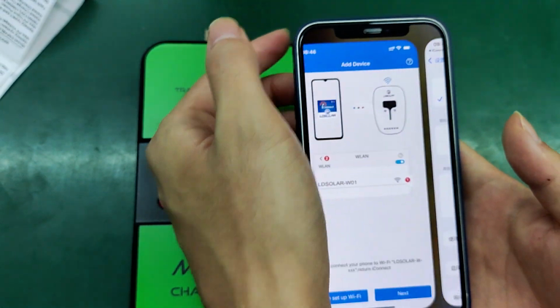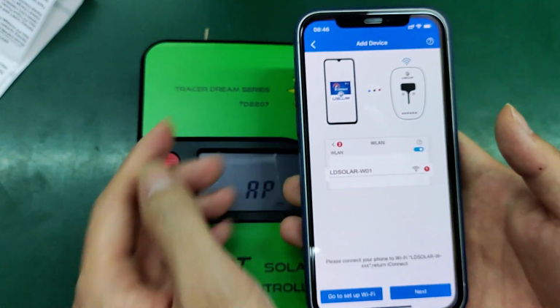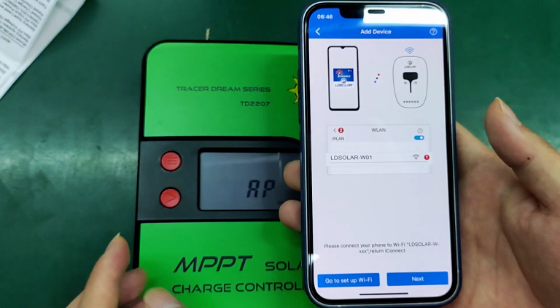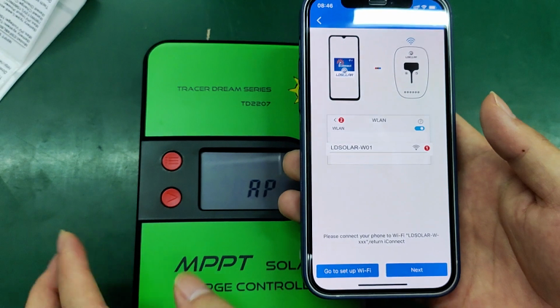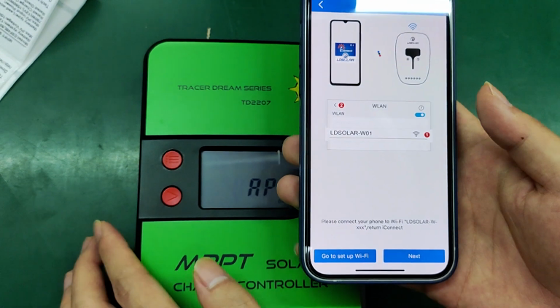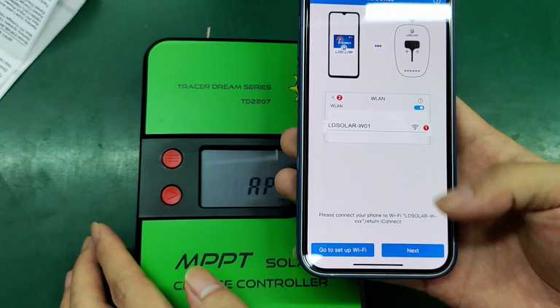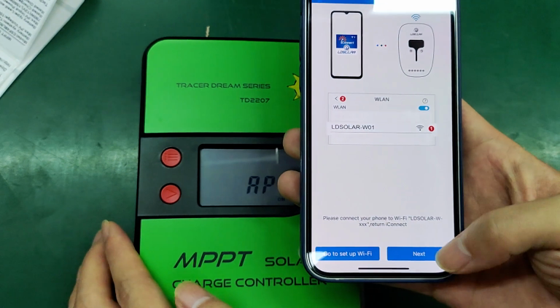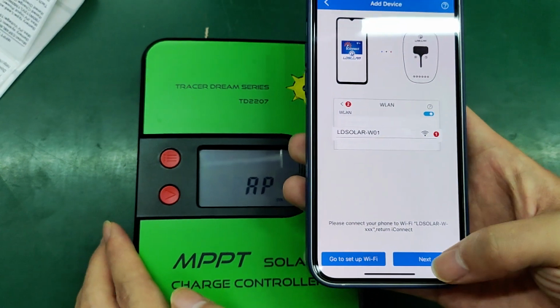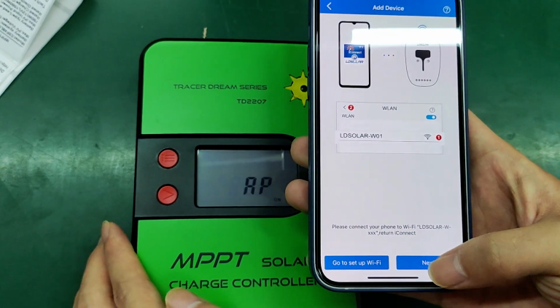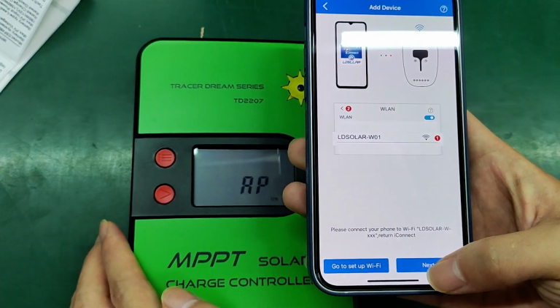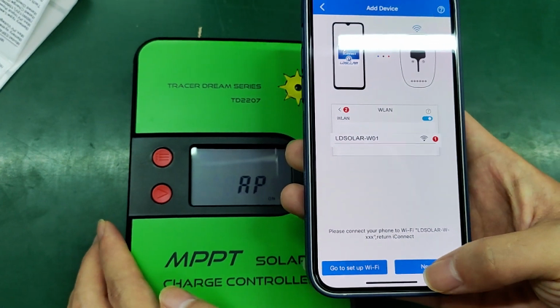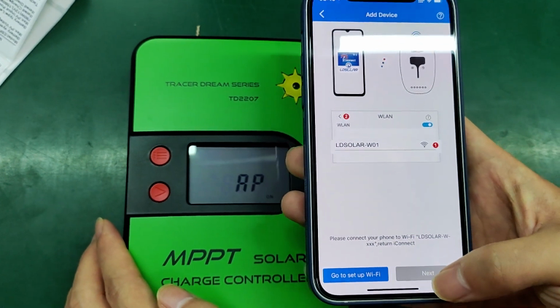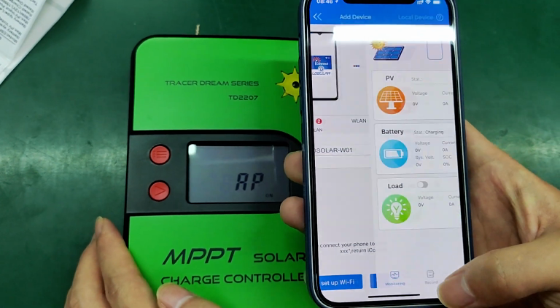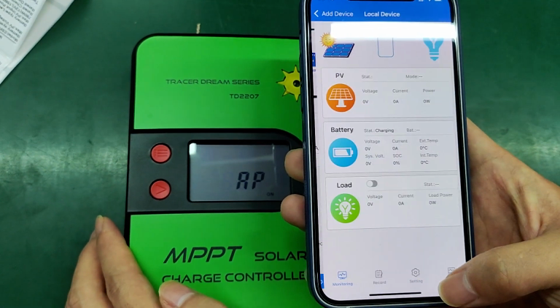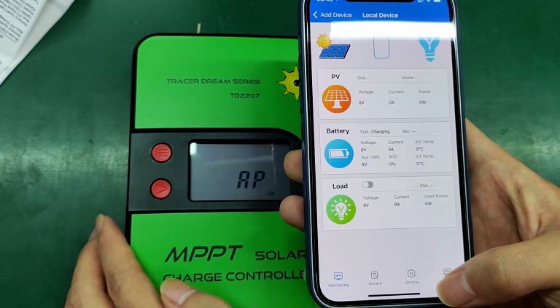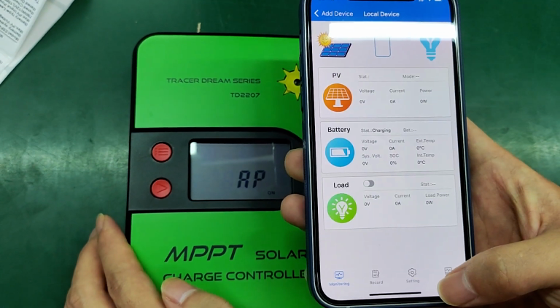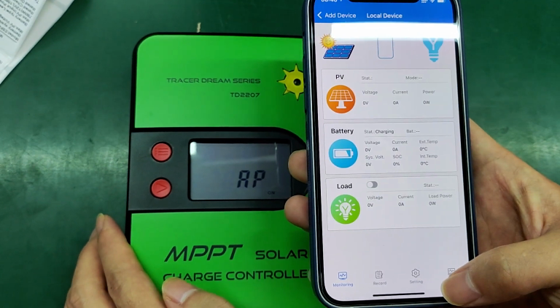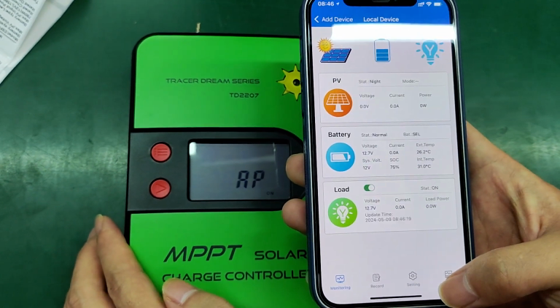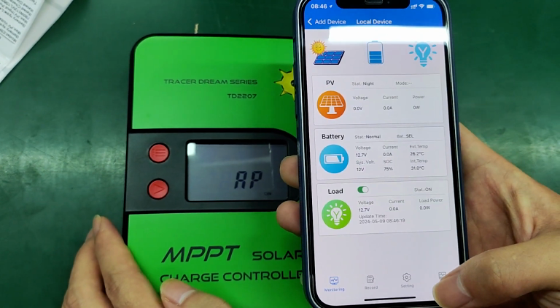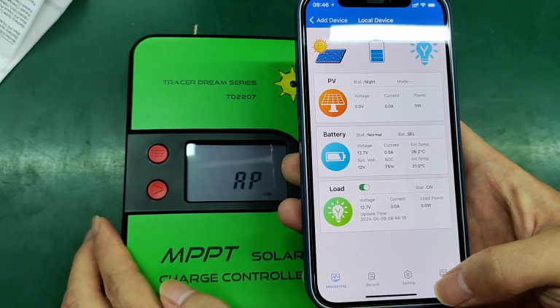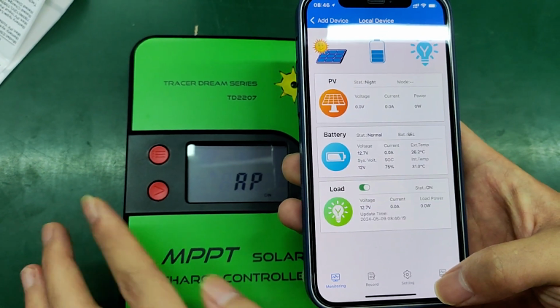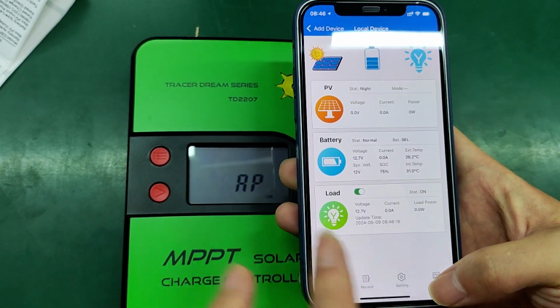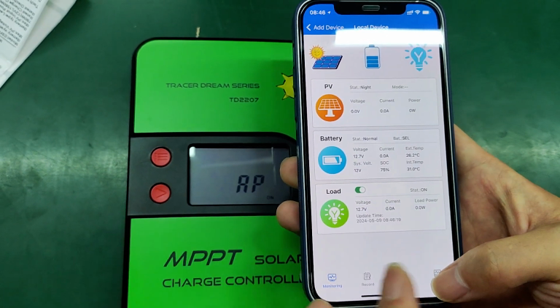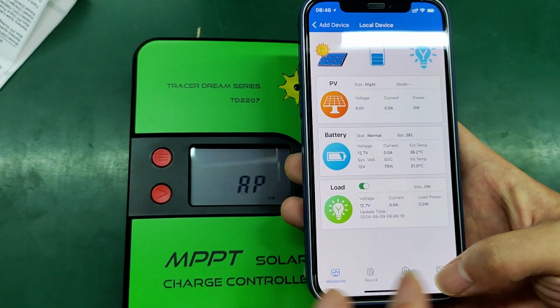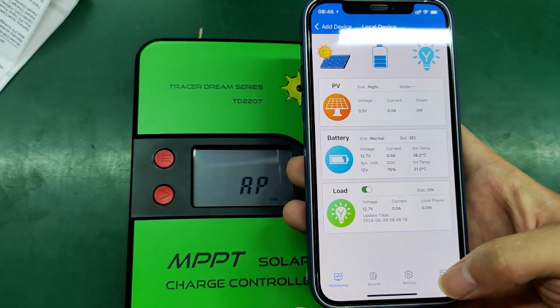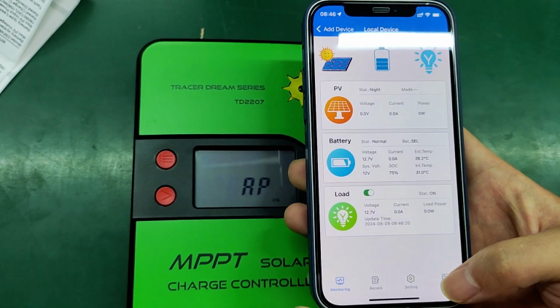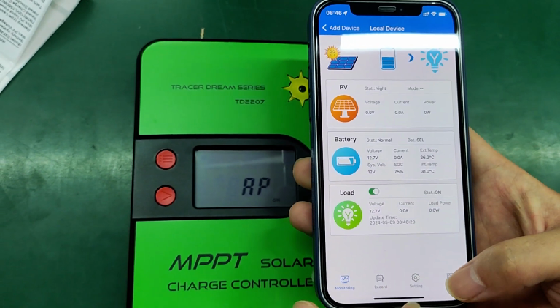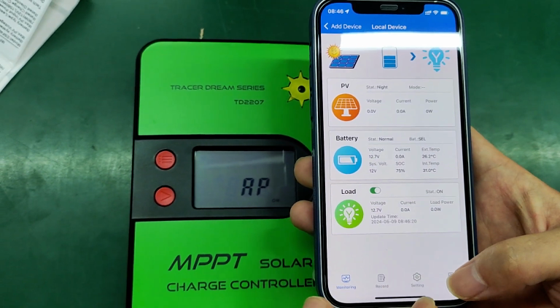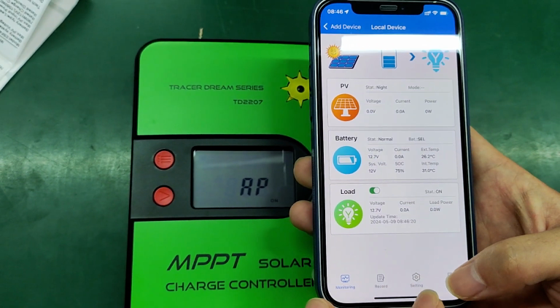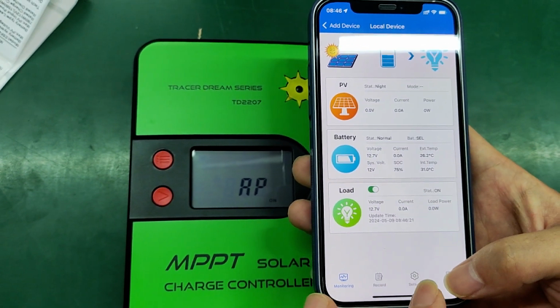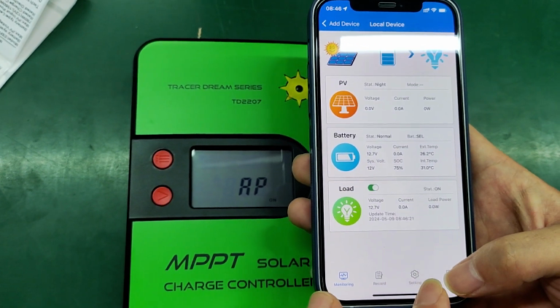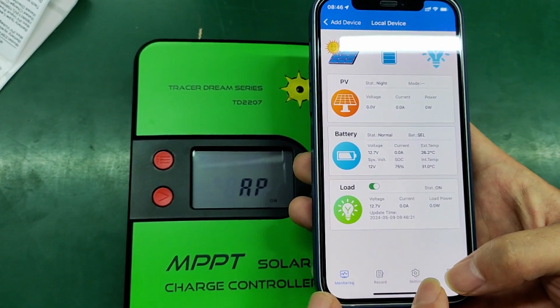Go left and it's connected successfully.